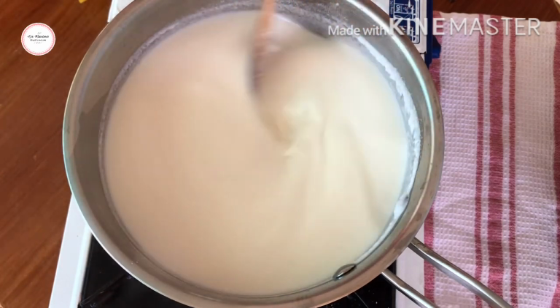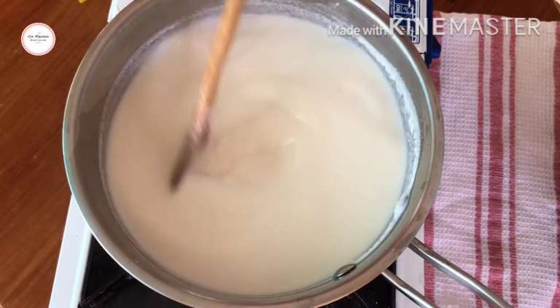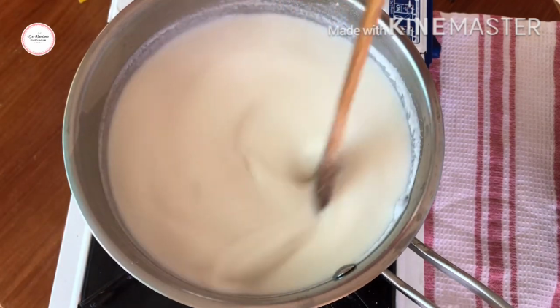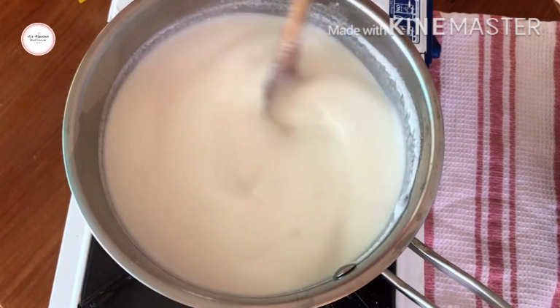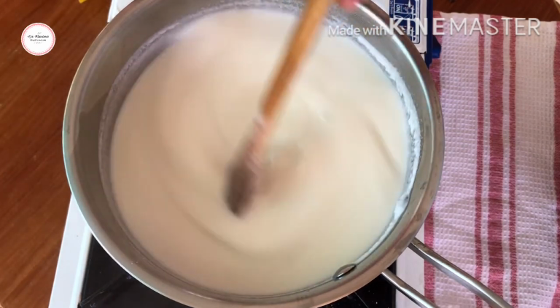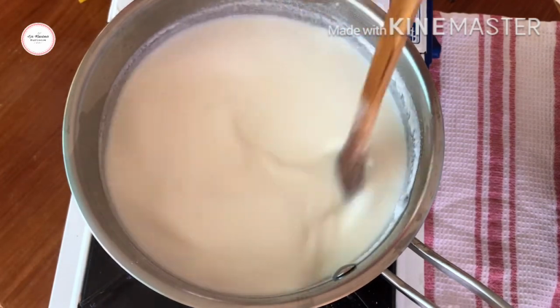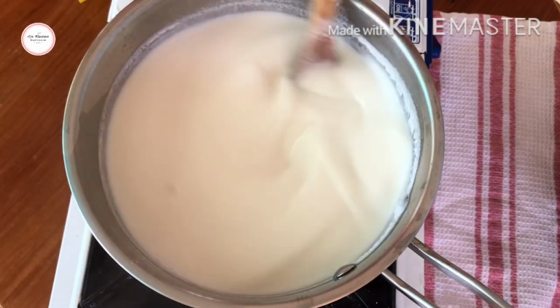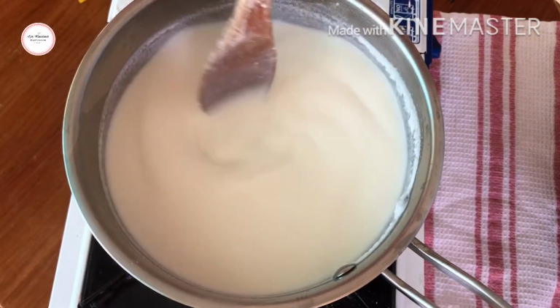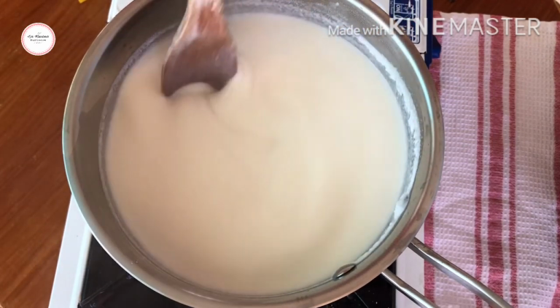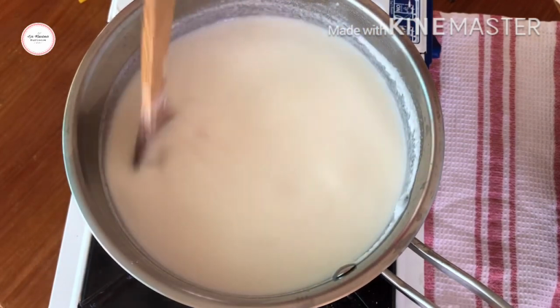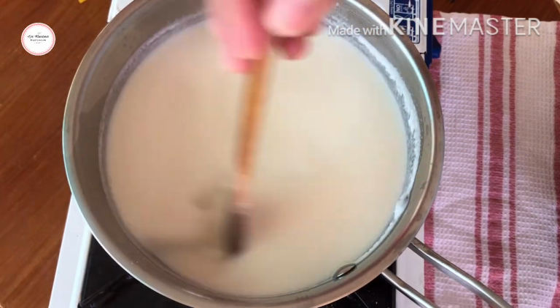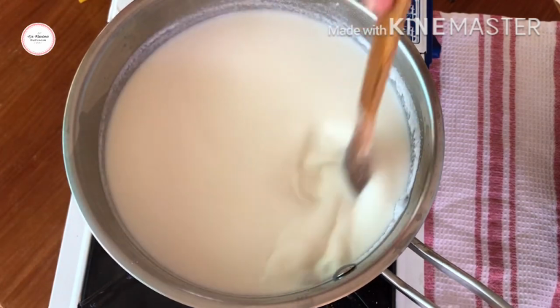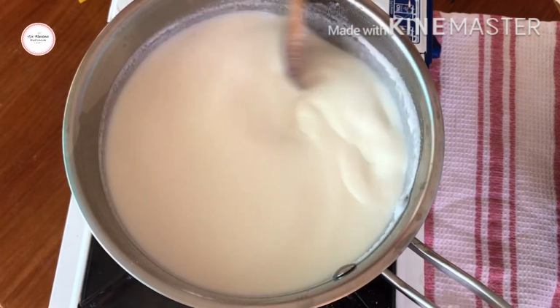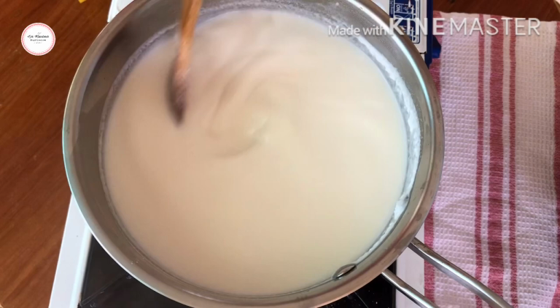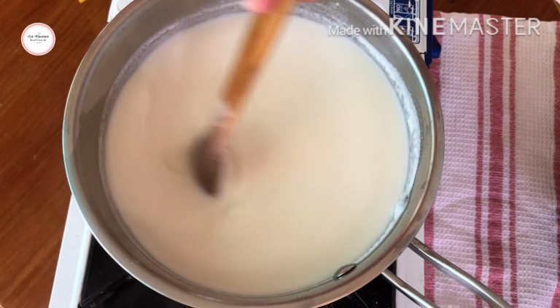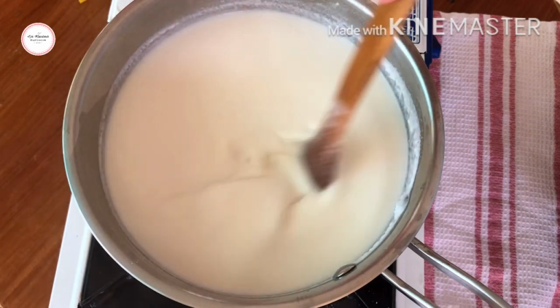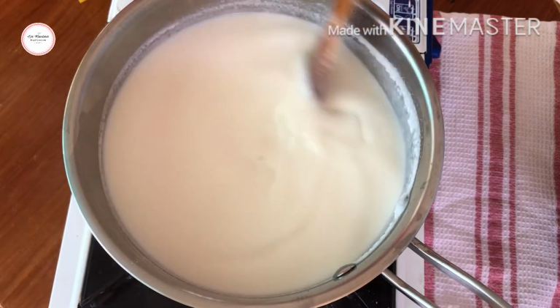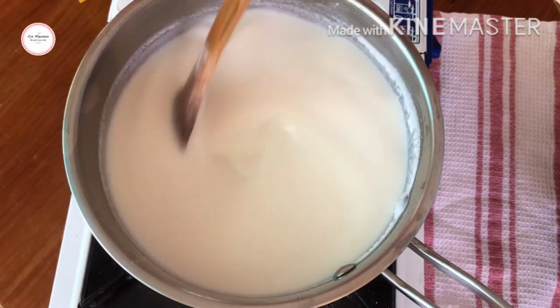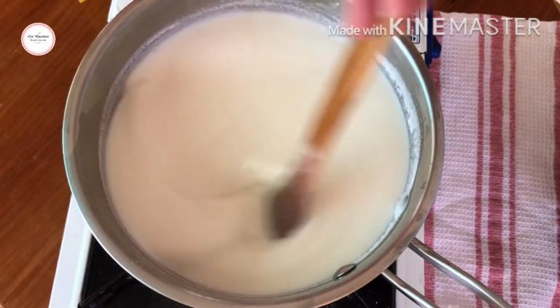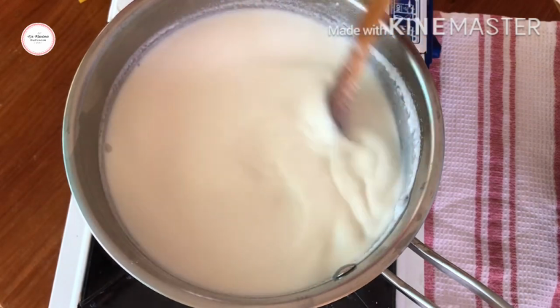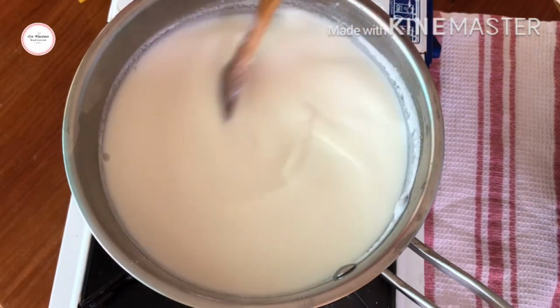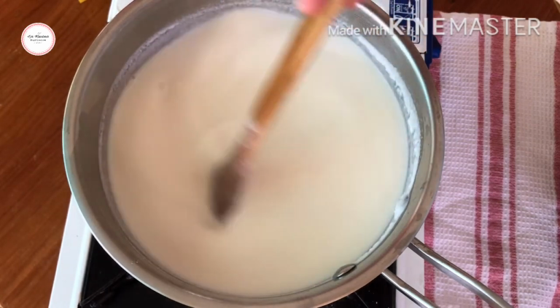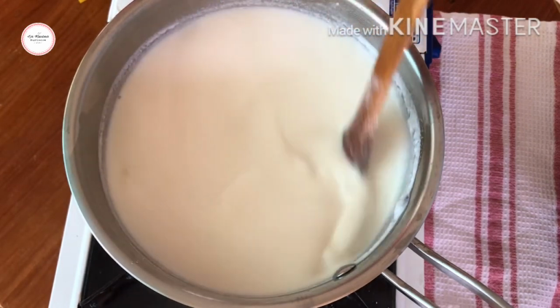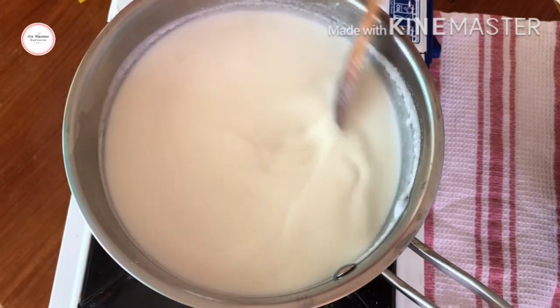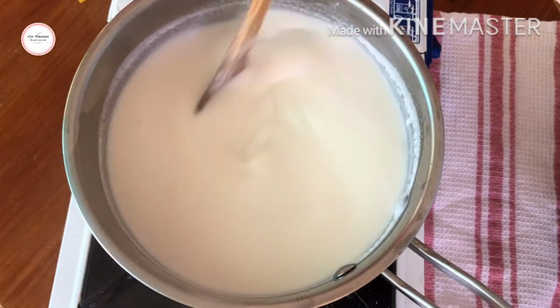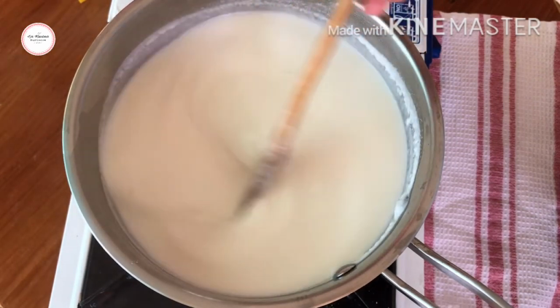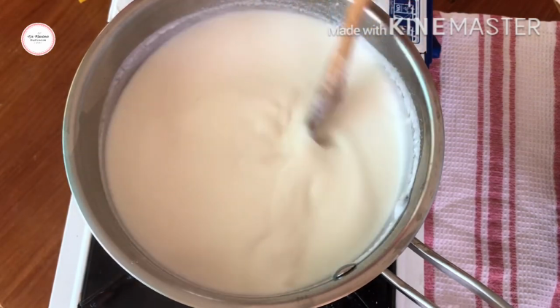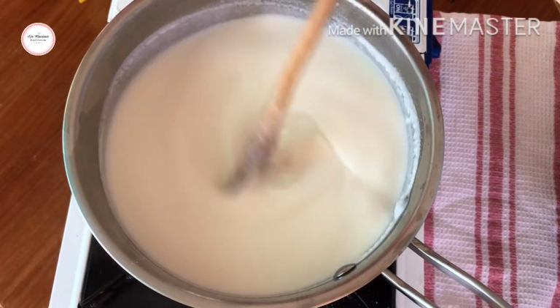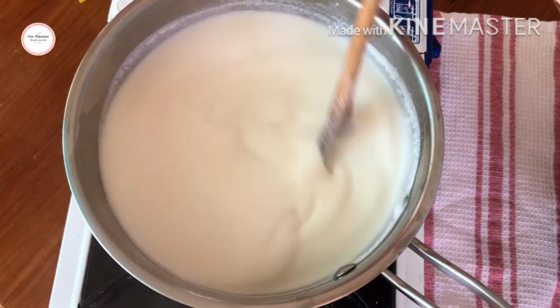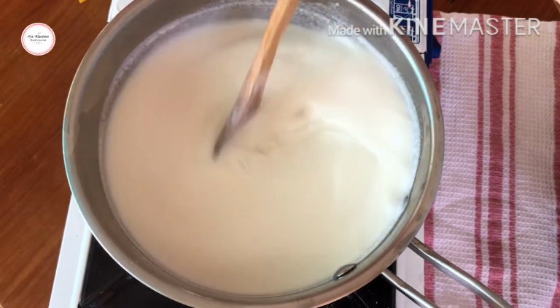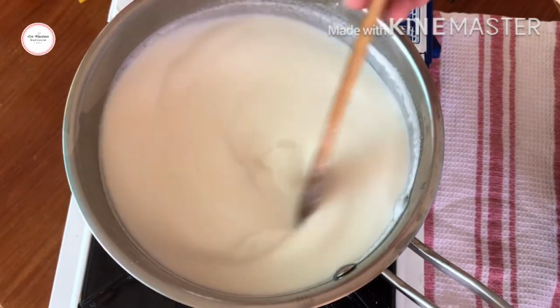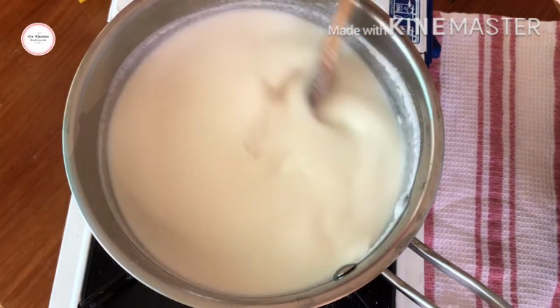So I'll cook this until it gets sticky, and then I'll add the Nox gelatin.